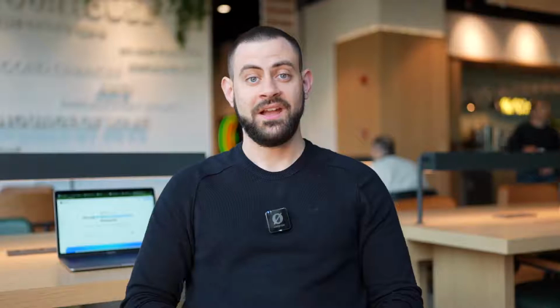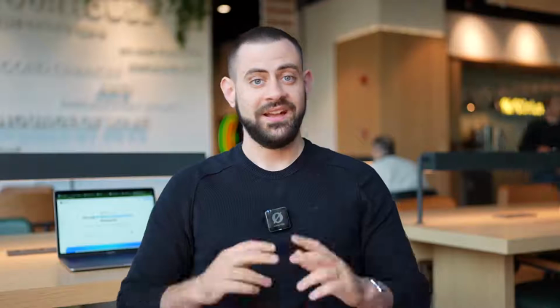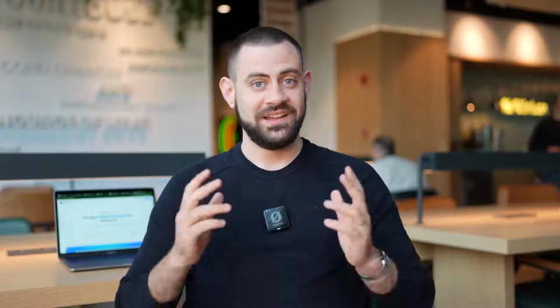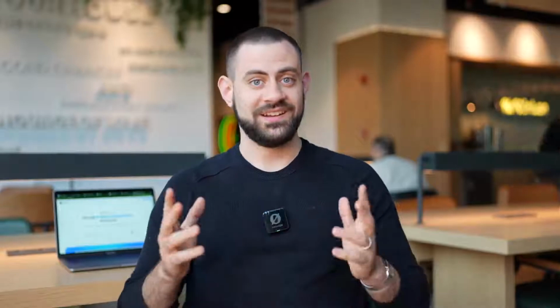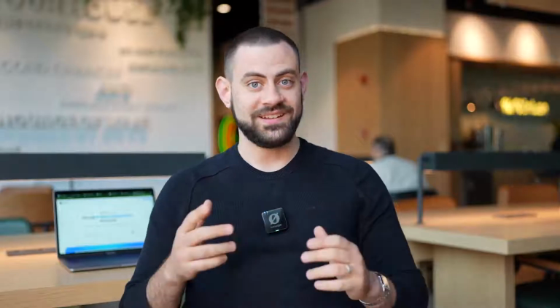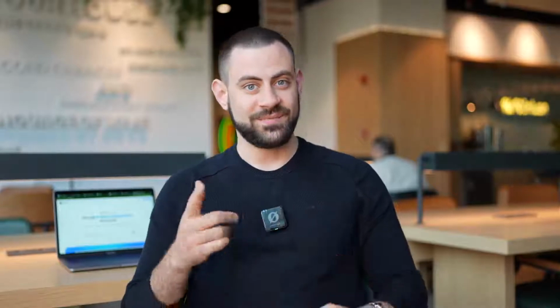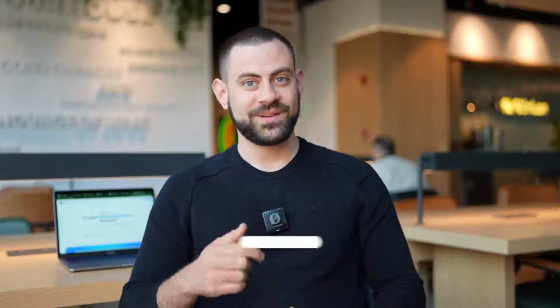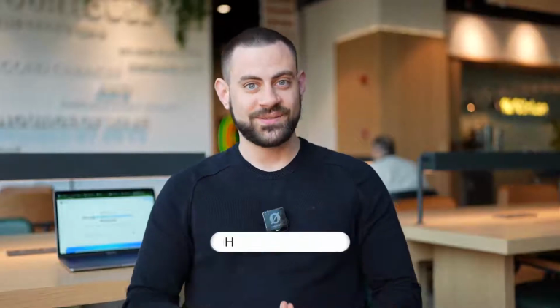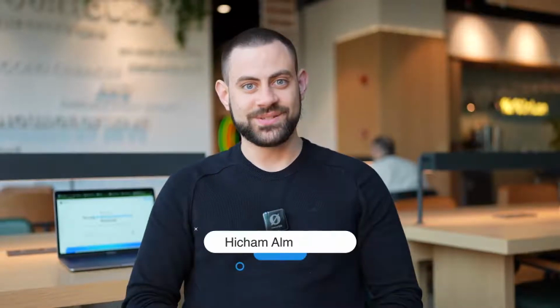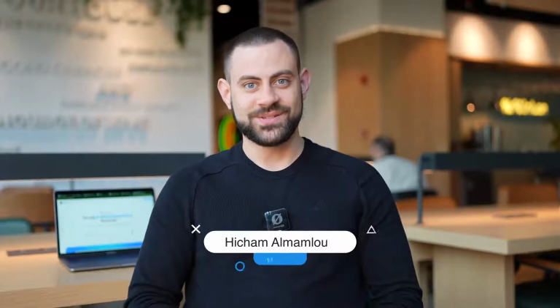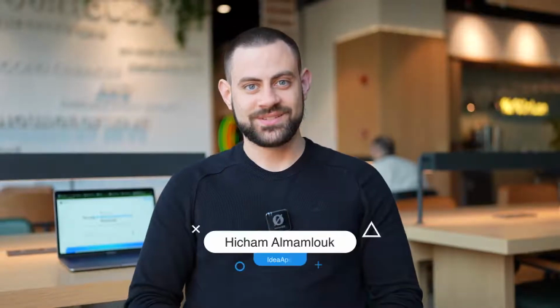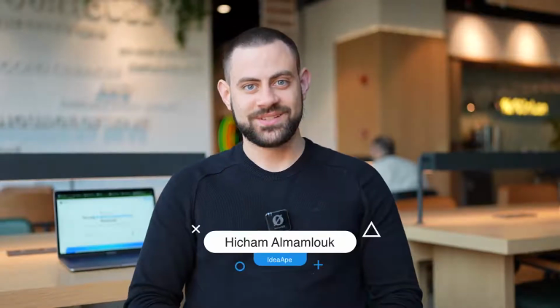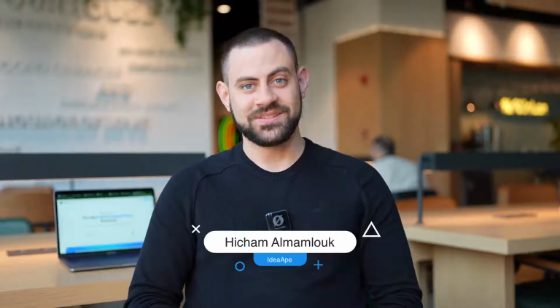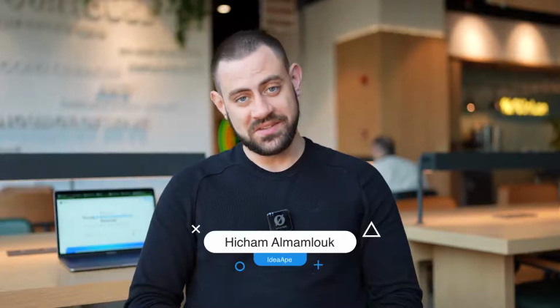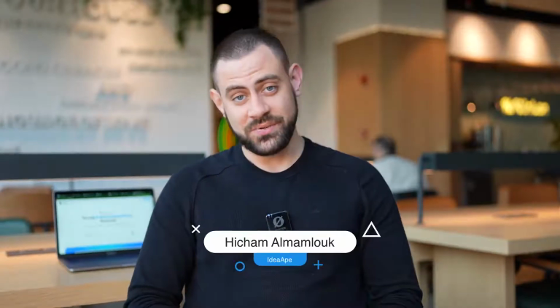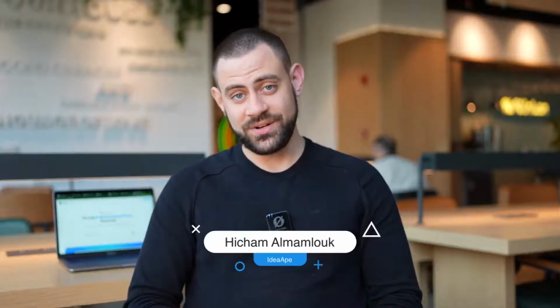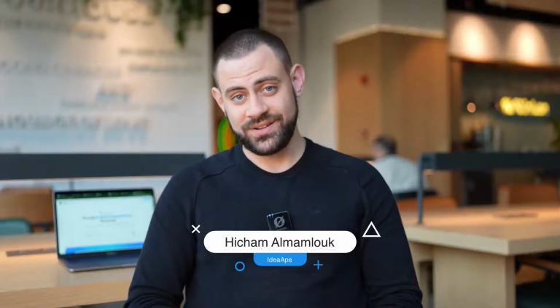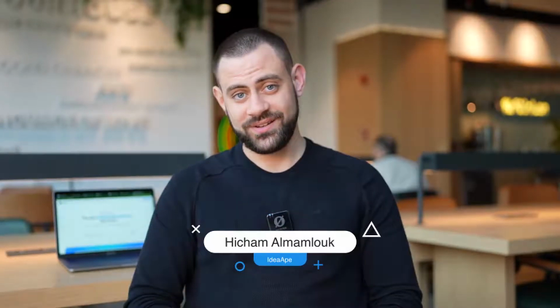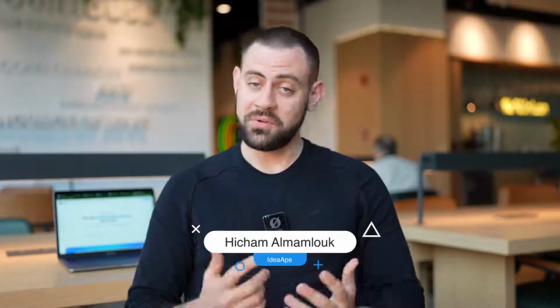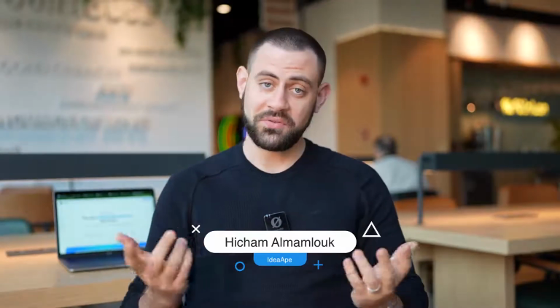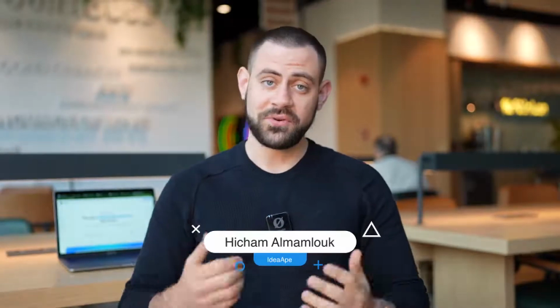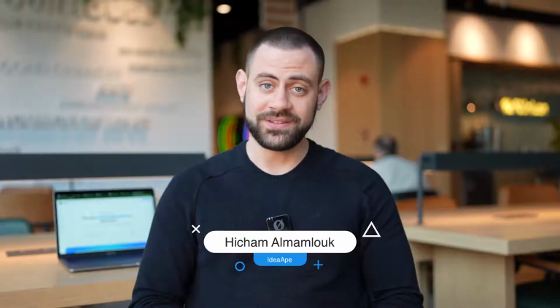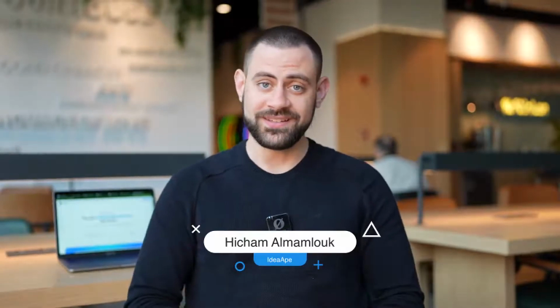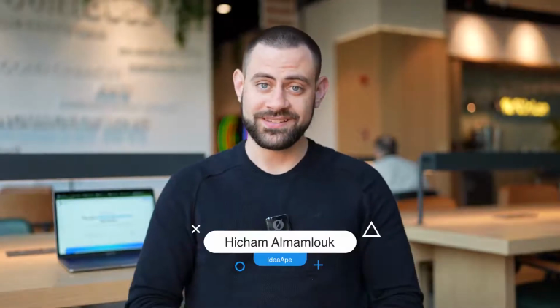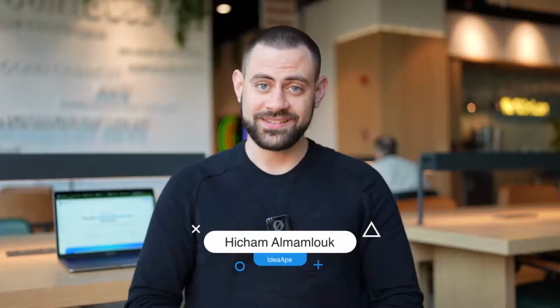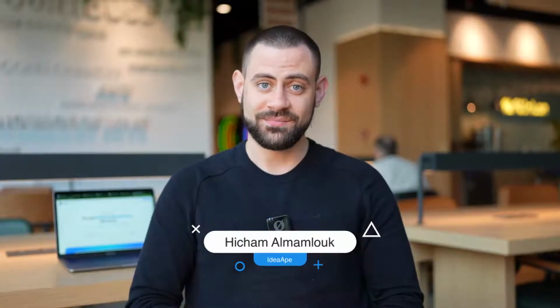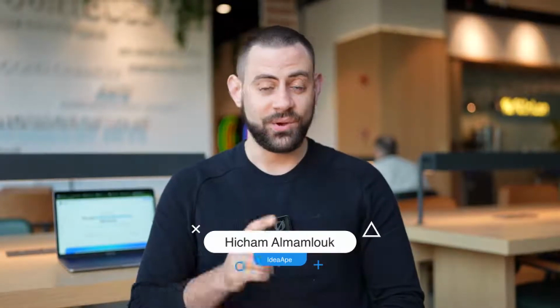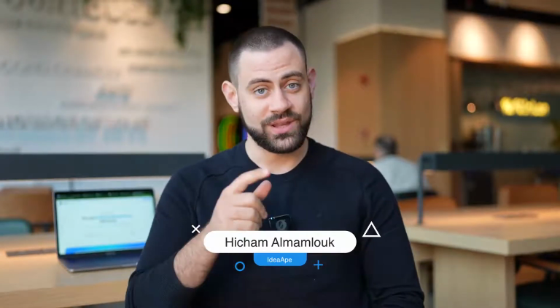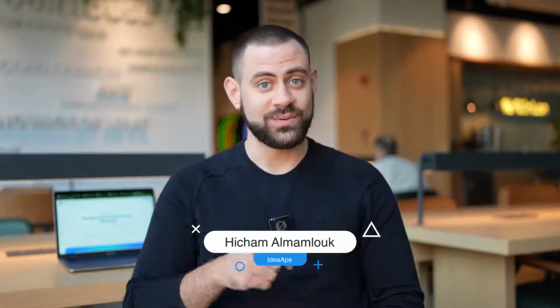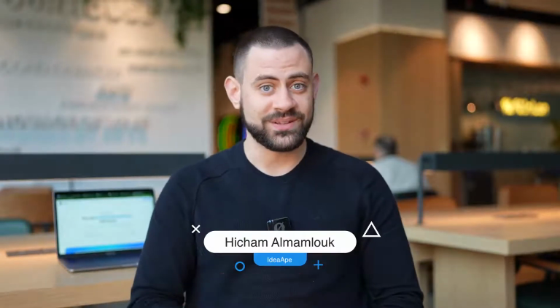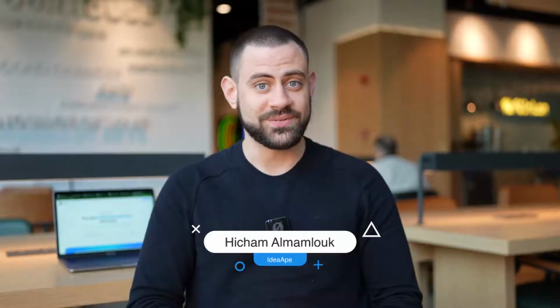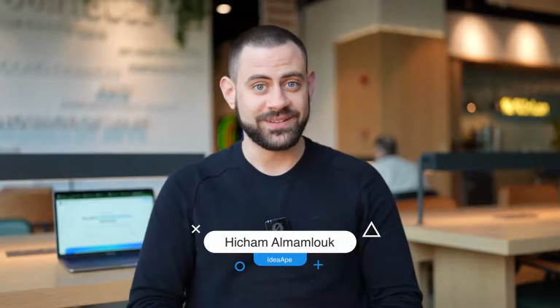AI and market research — does it work? Well, of course it does, but only when done right.